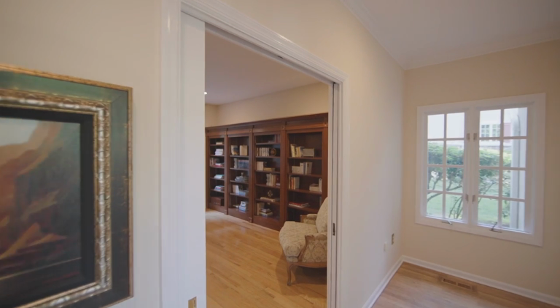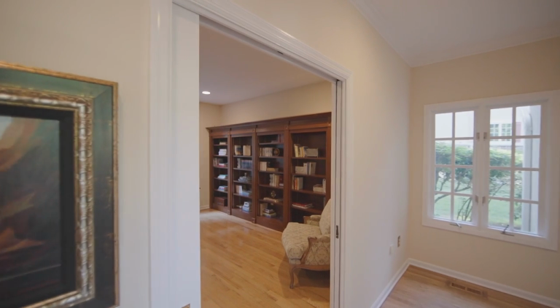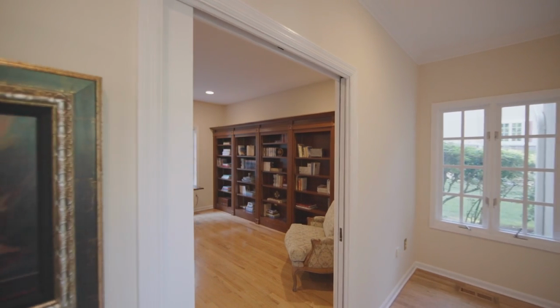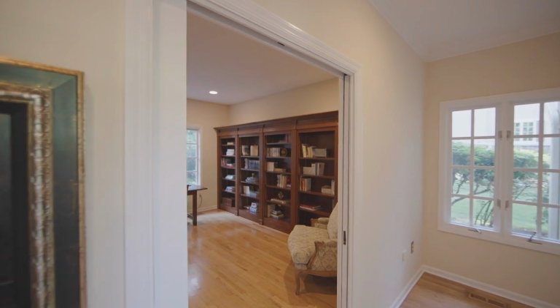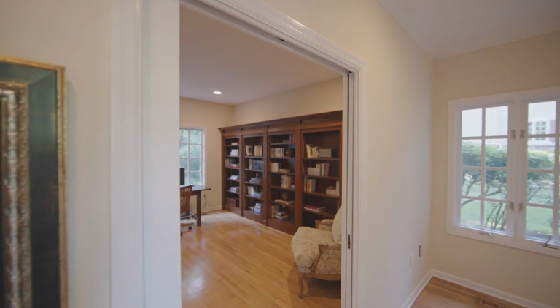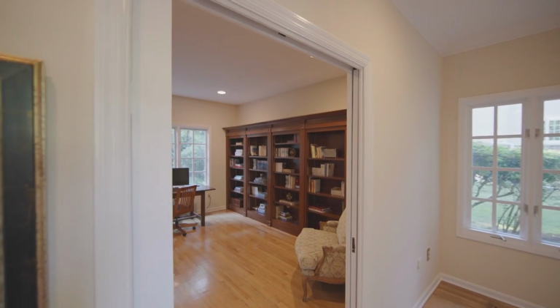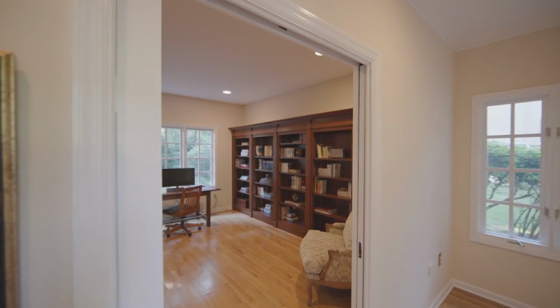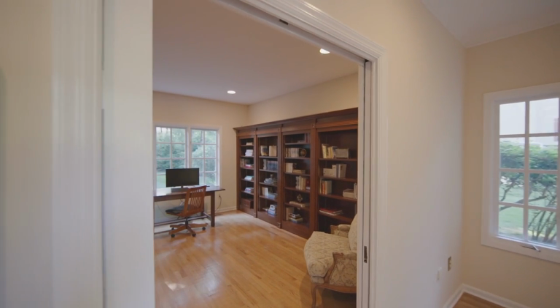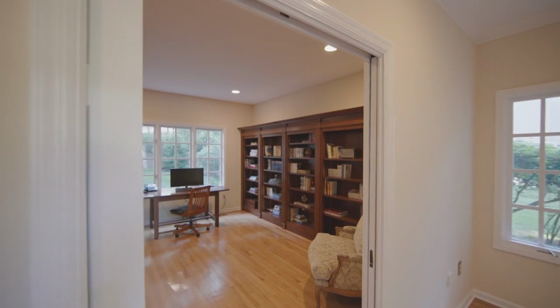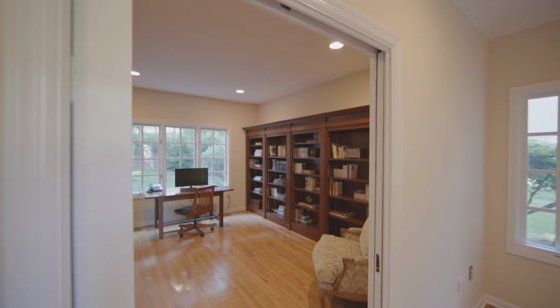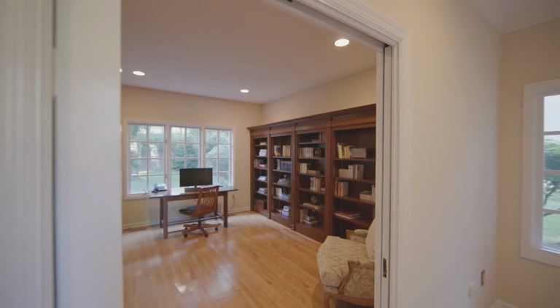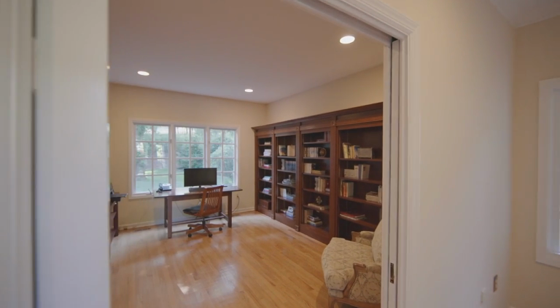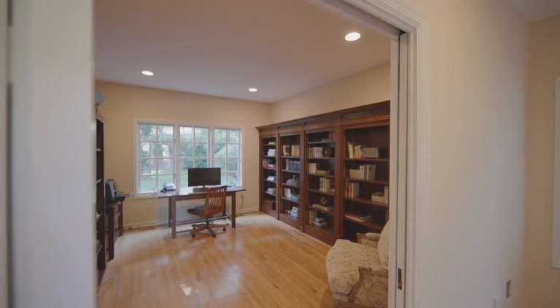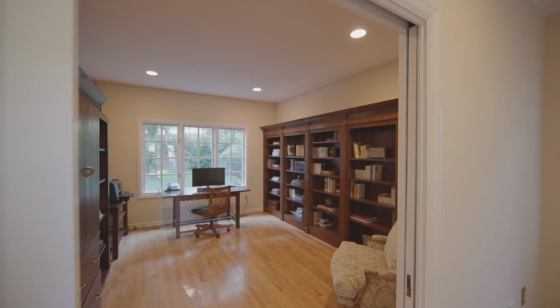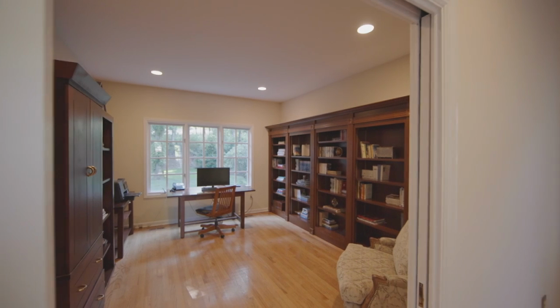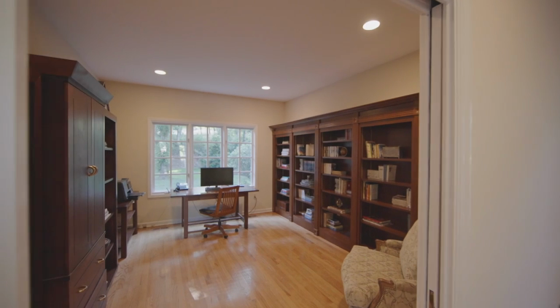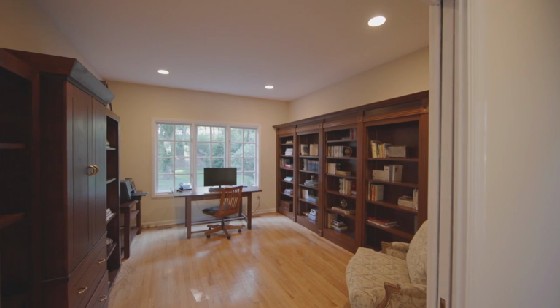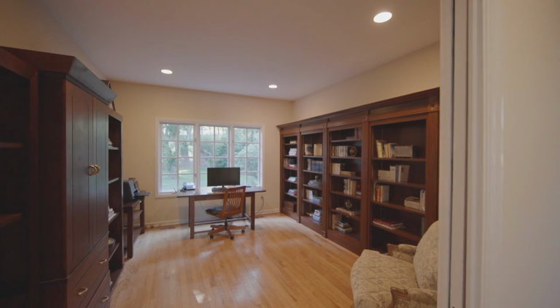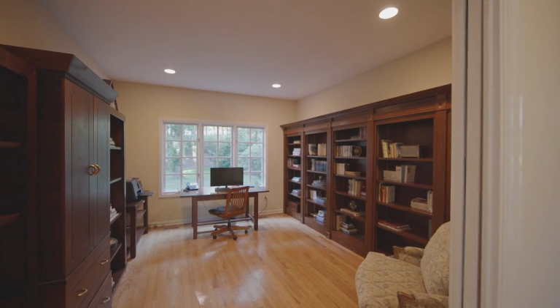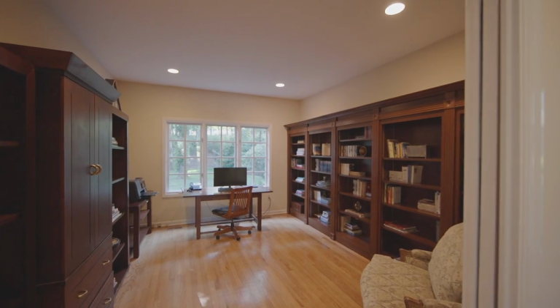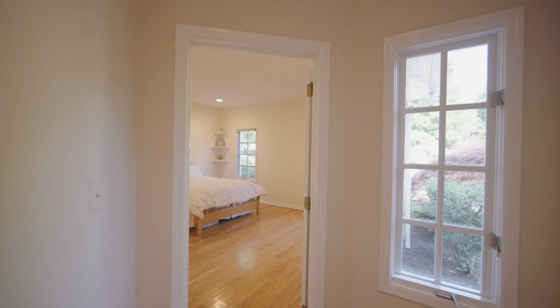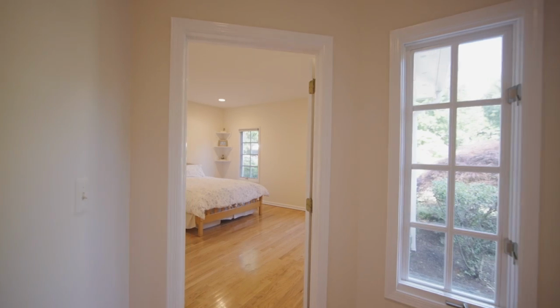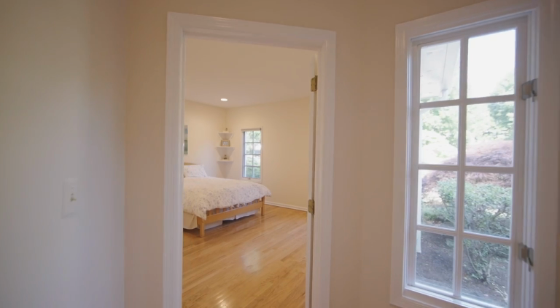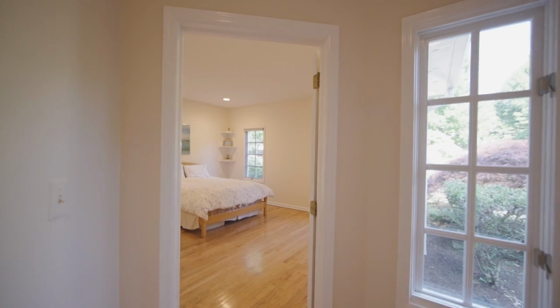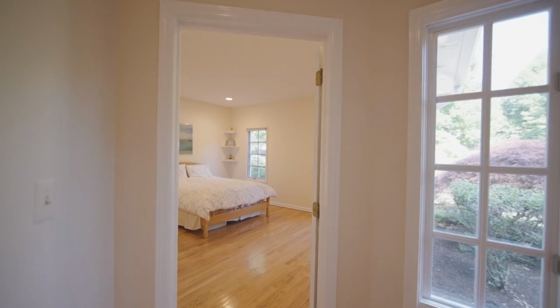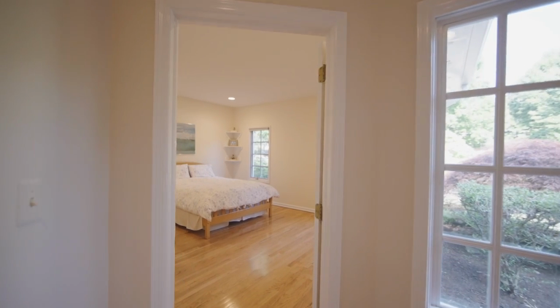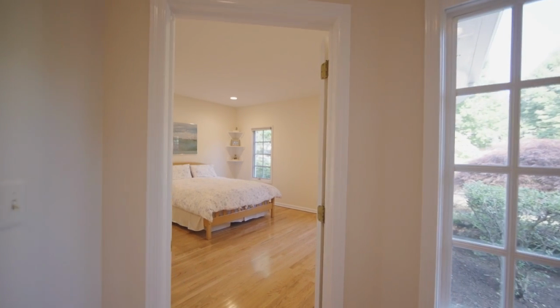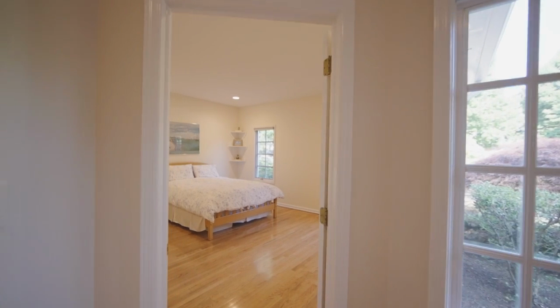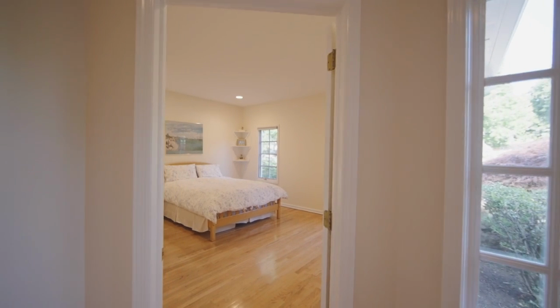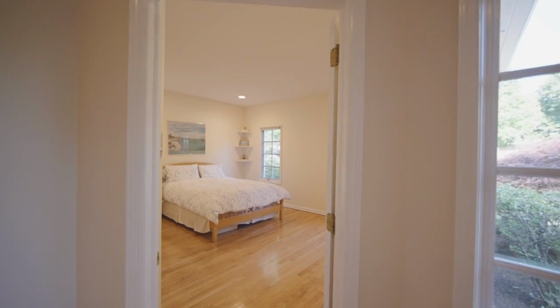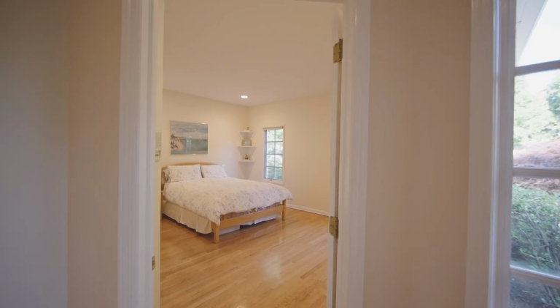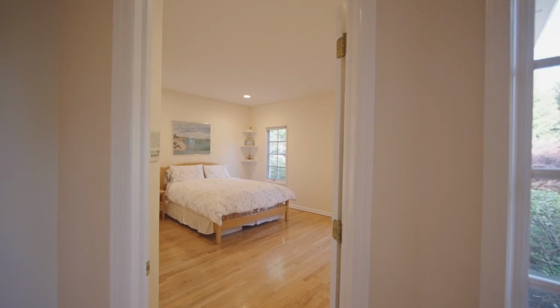Also on this floor is an office, and a guest bedroom and bath.